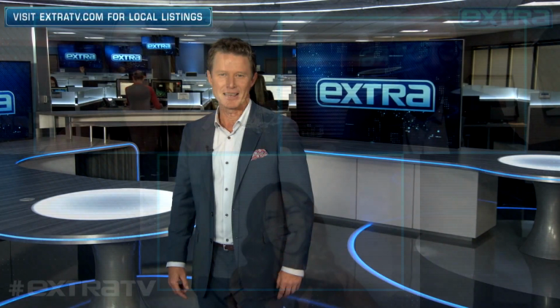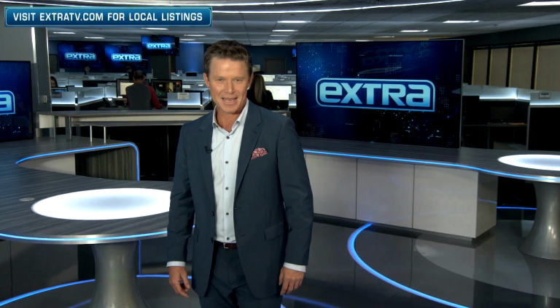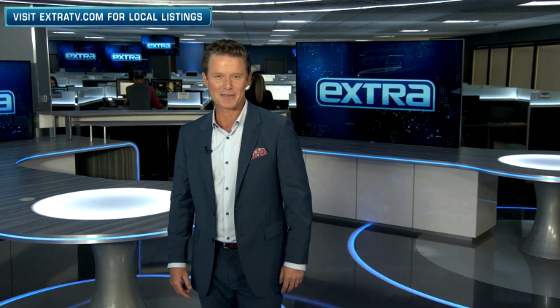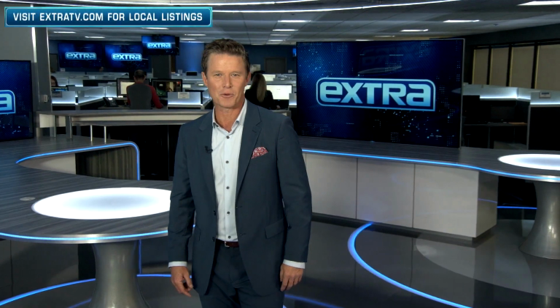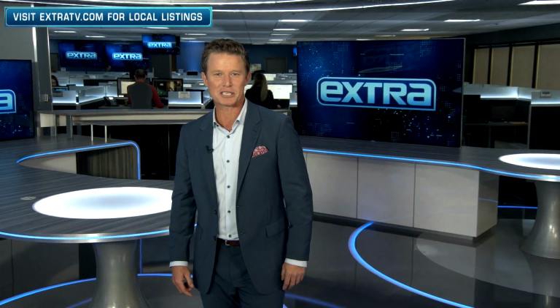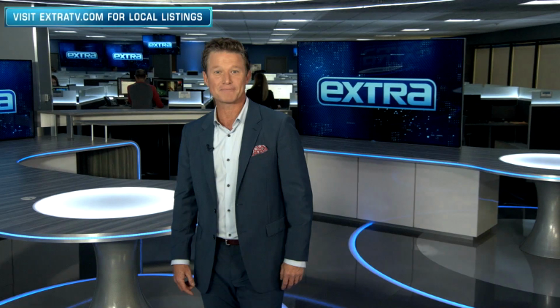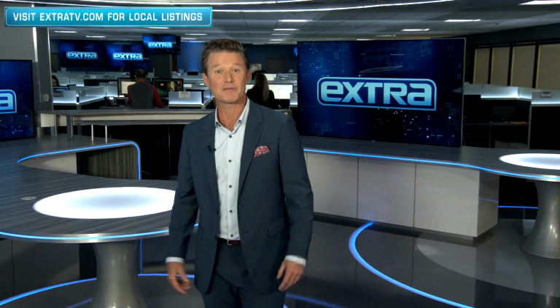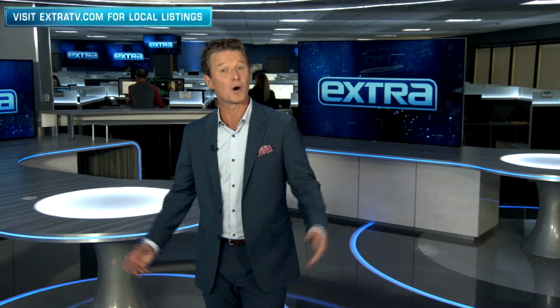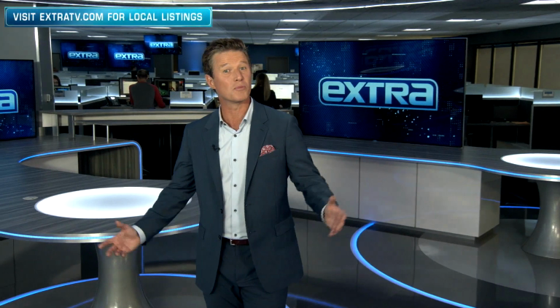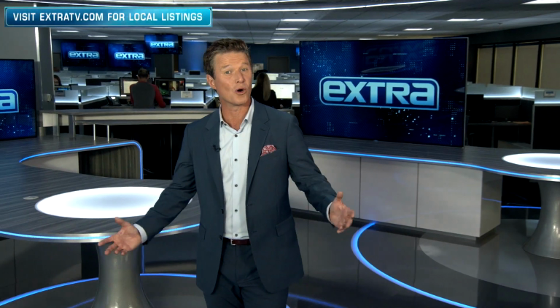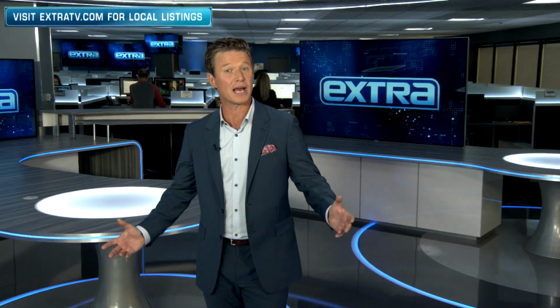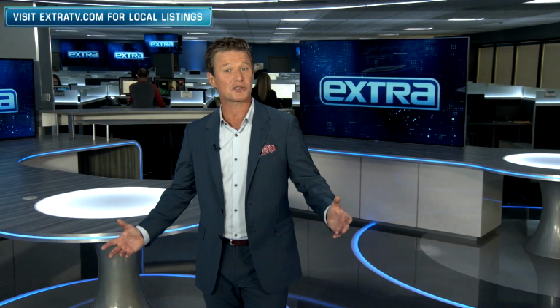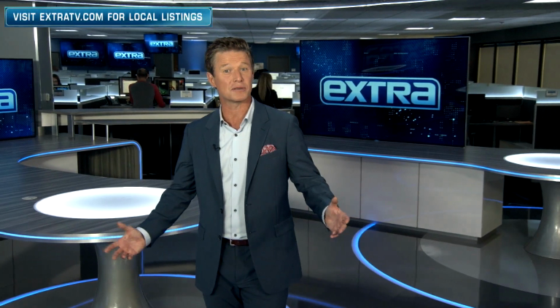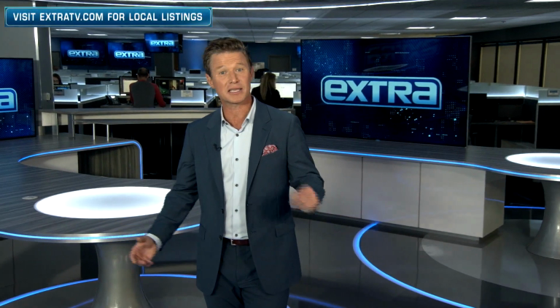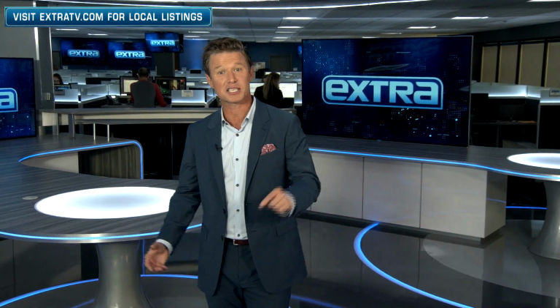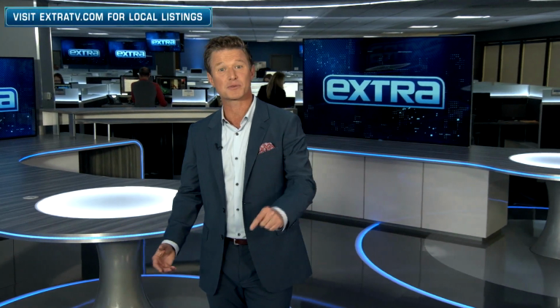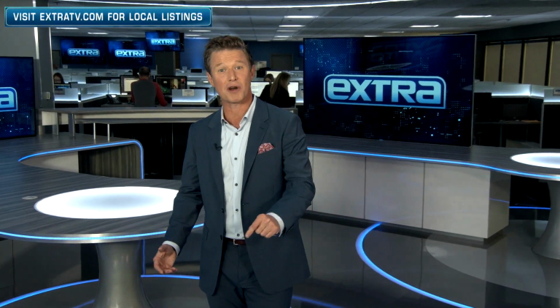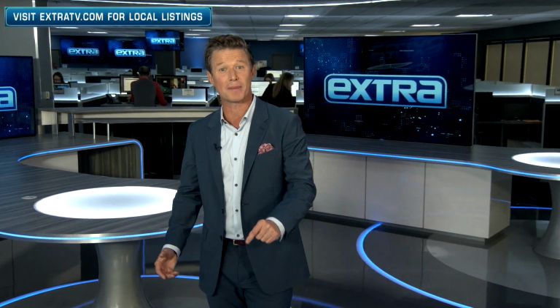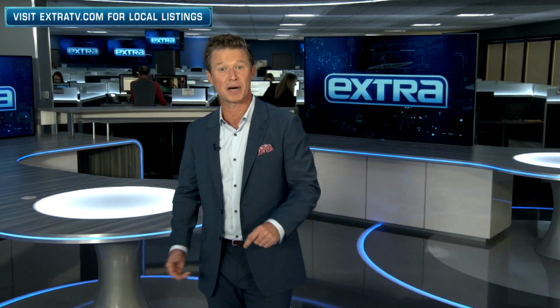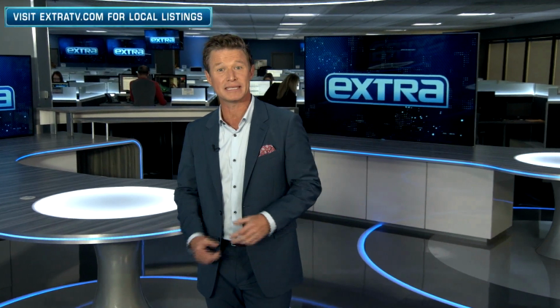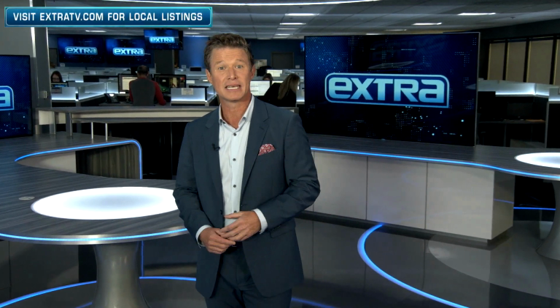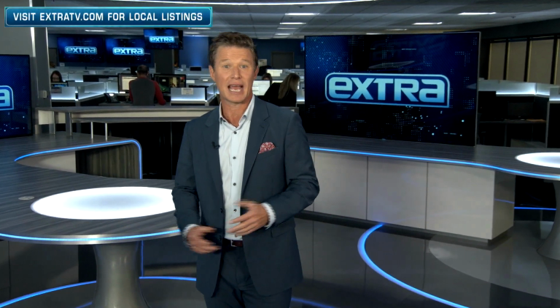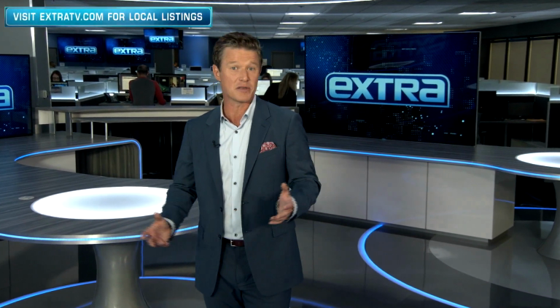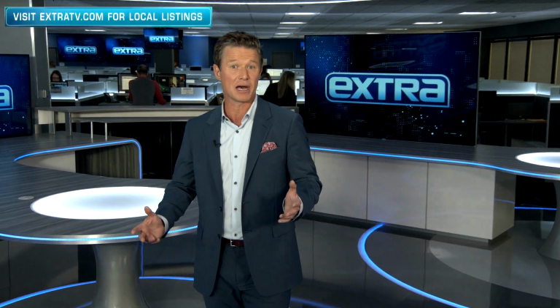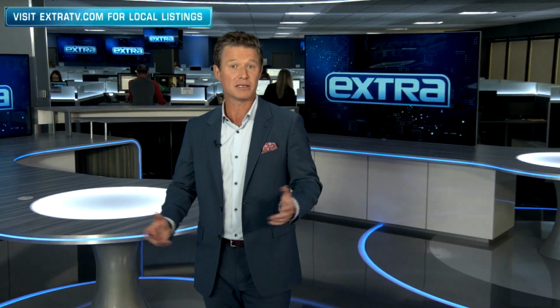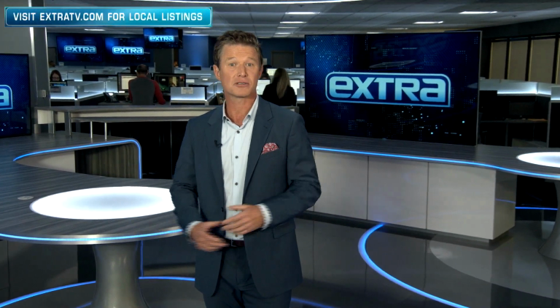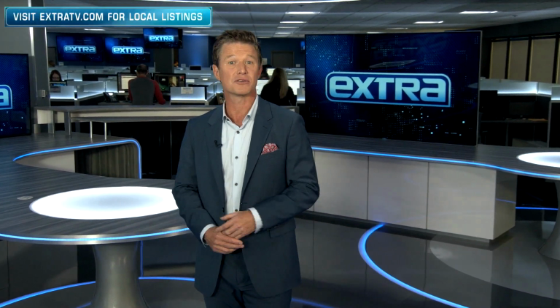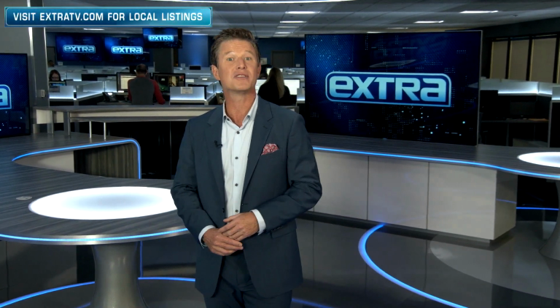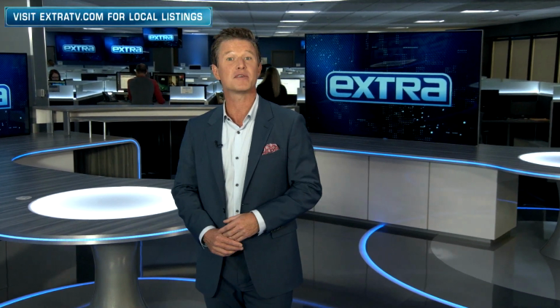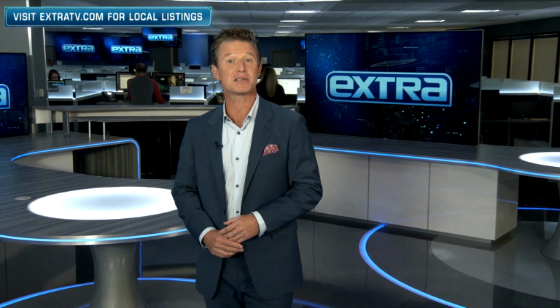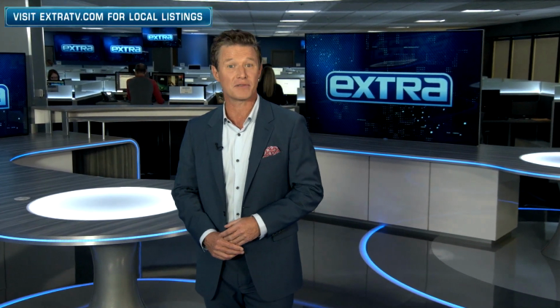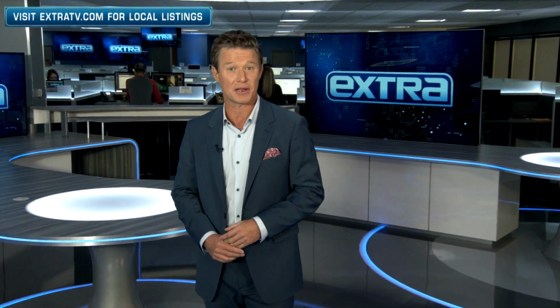Thank you for watching. If you want more, hit the subscribe button and the bell so you'll never miss a video.